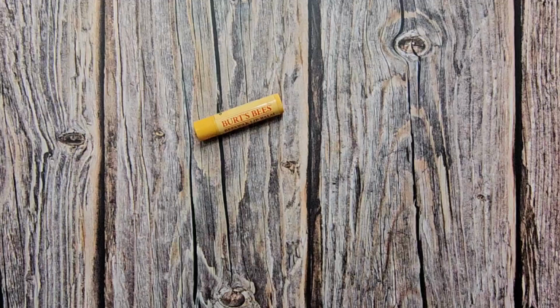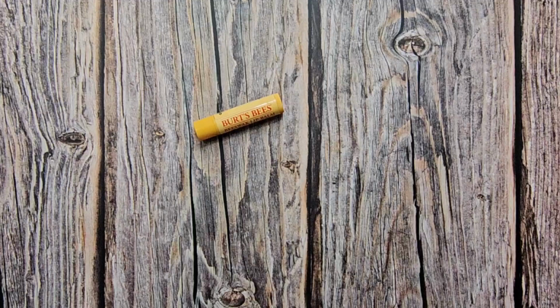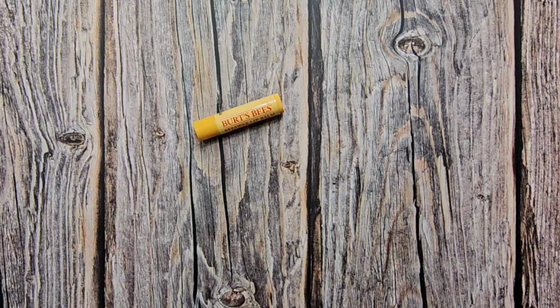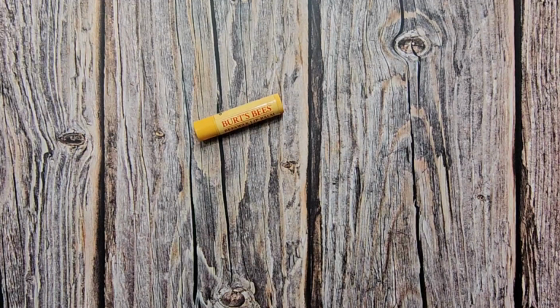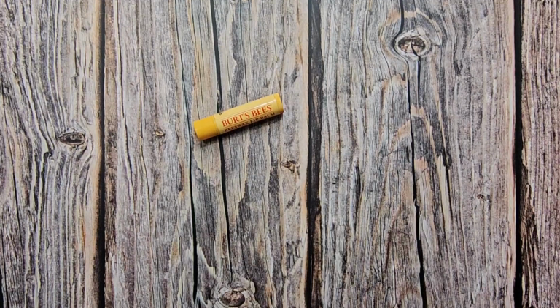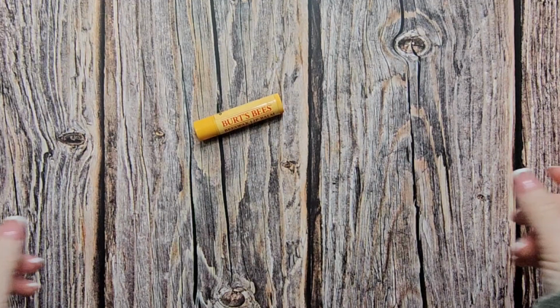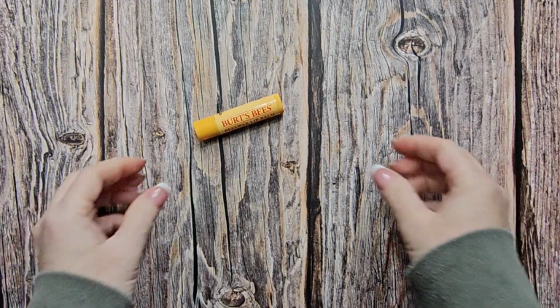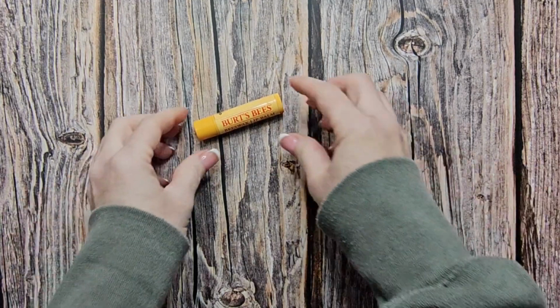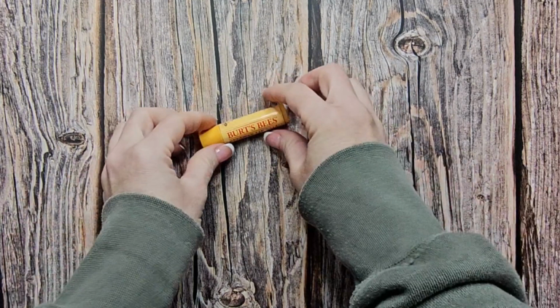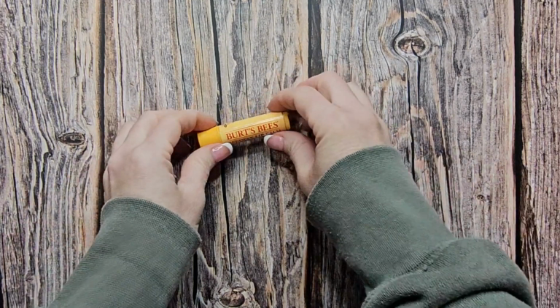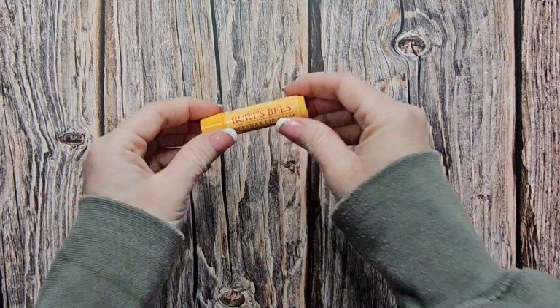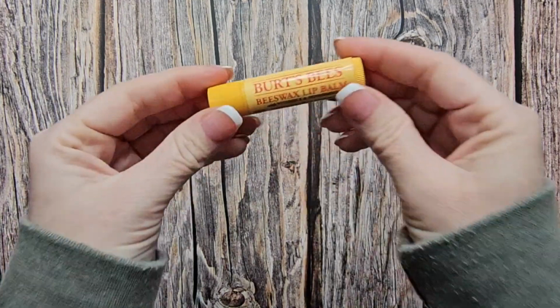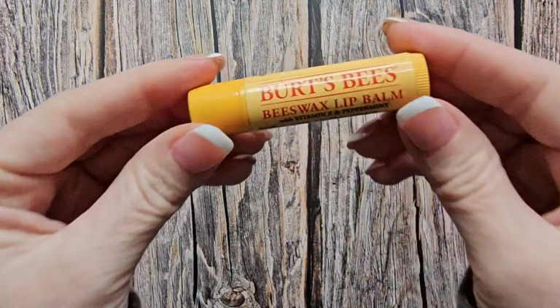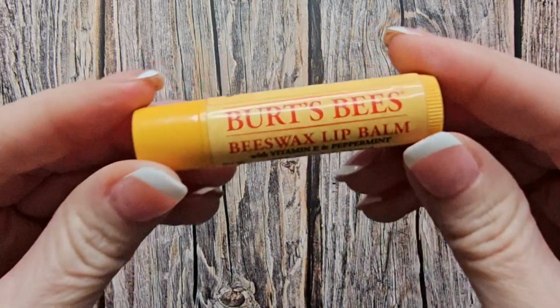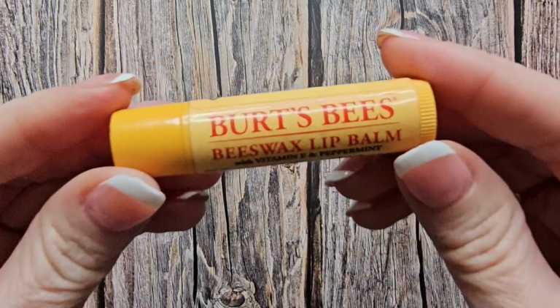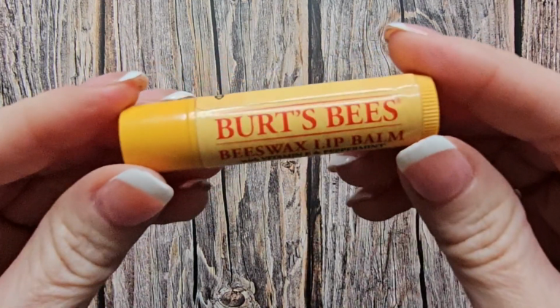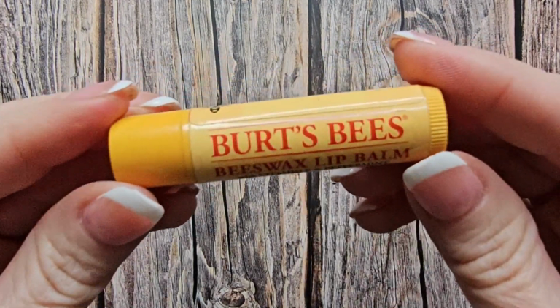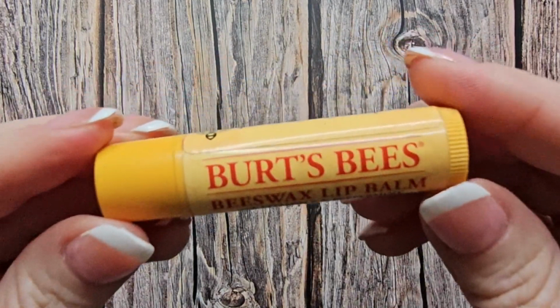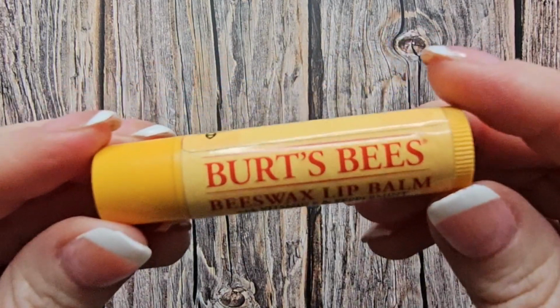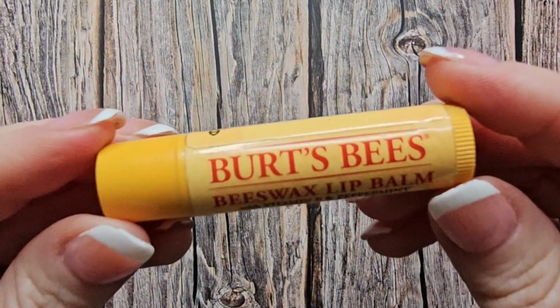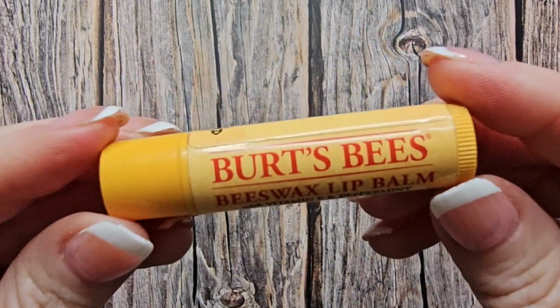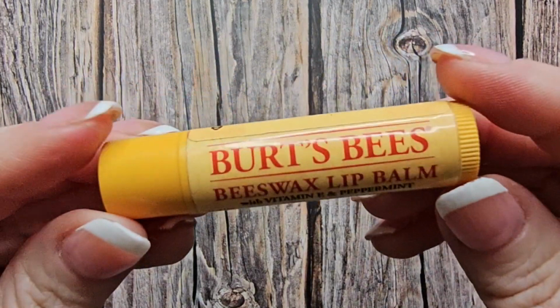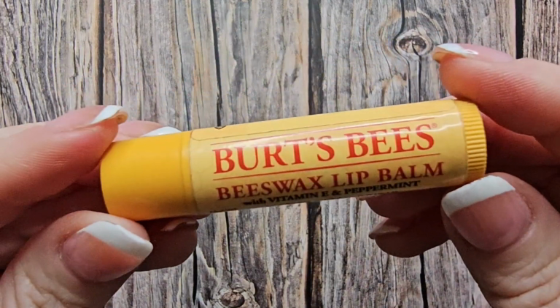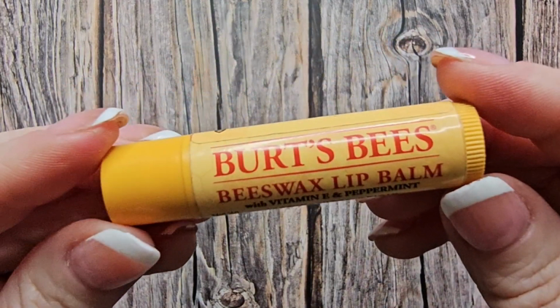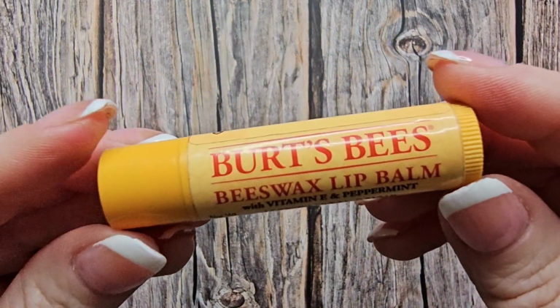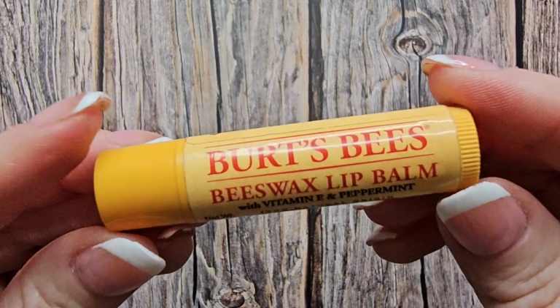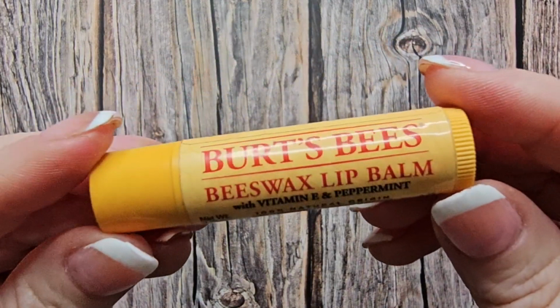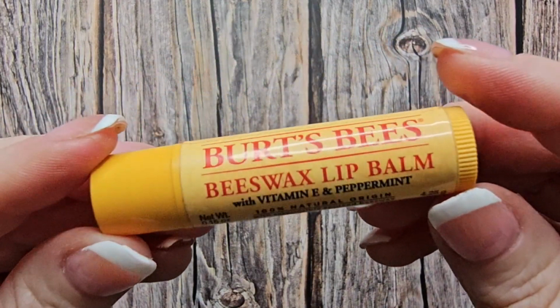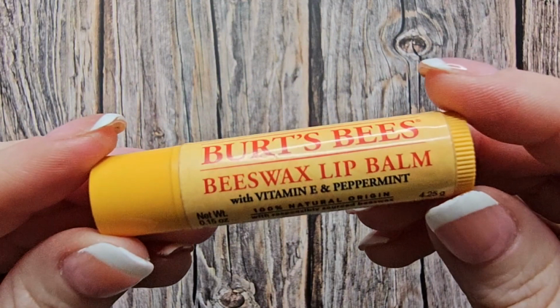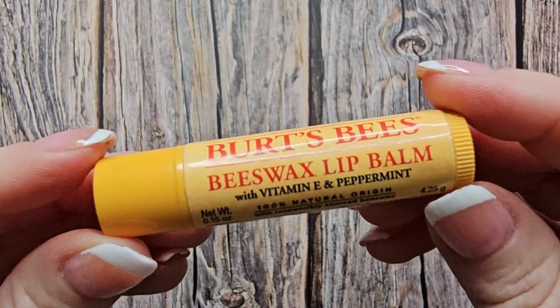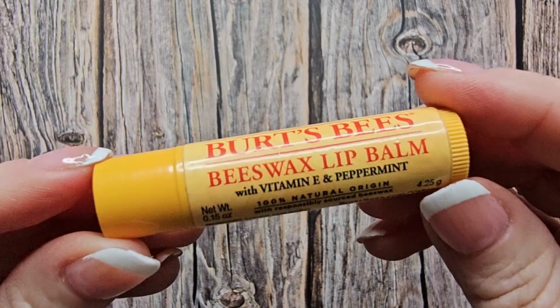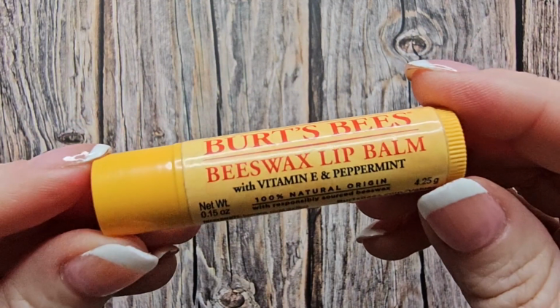All right, so this is the Burt's Beeswax Lip Balm. This is the original, the best, and still your favorite.